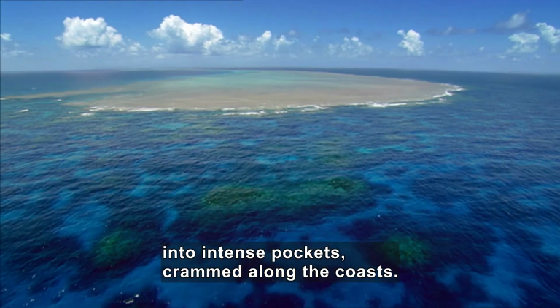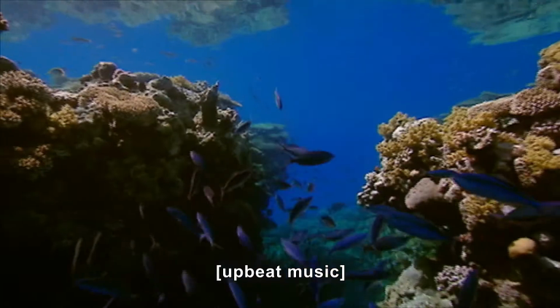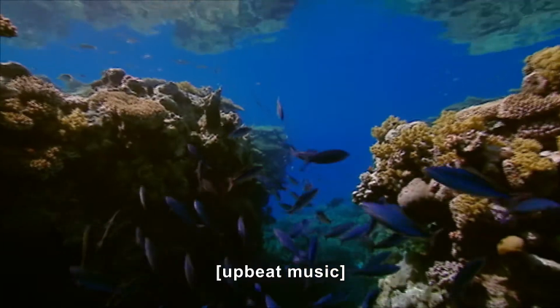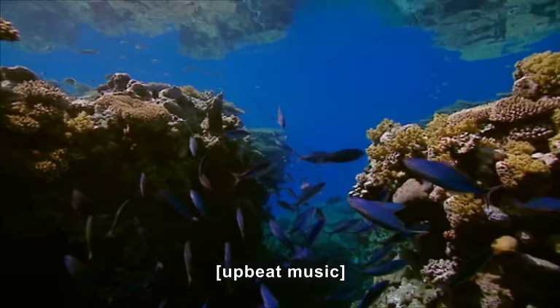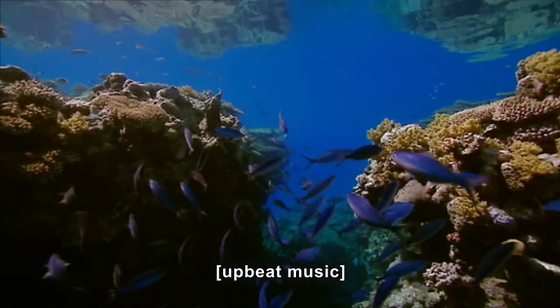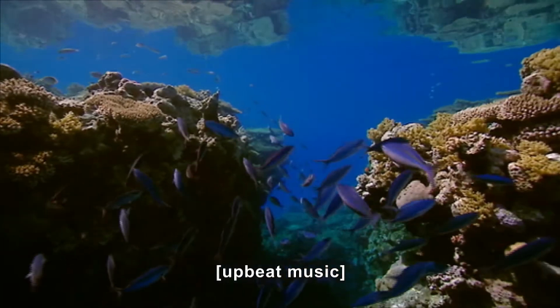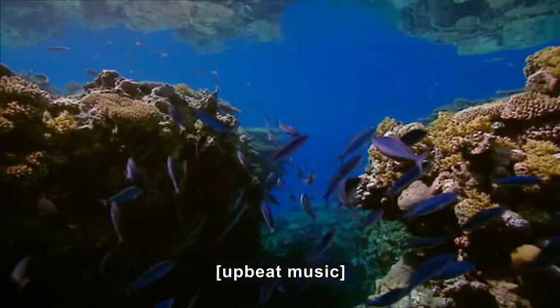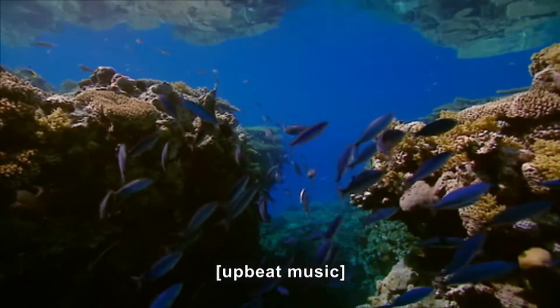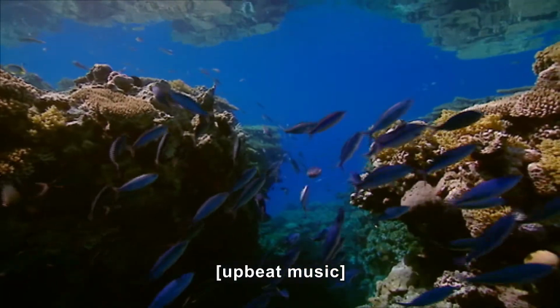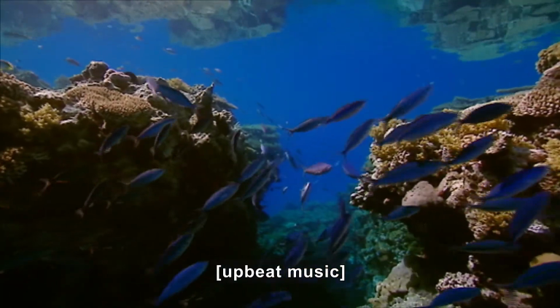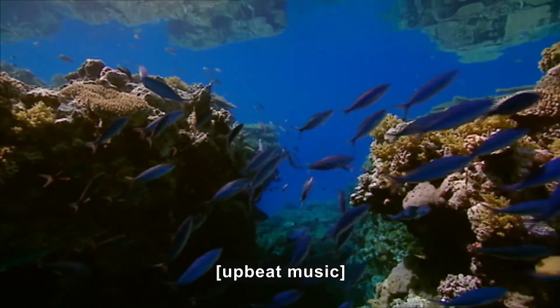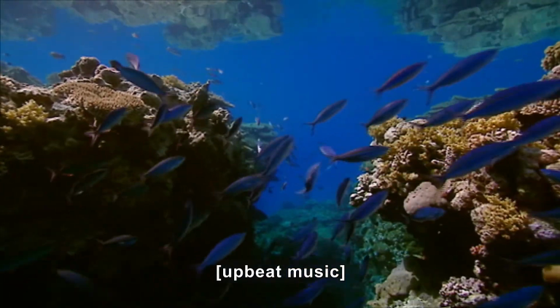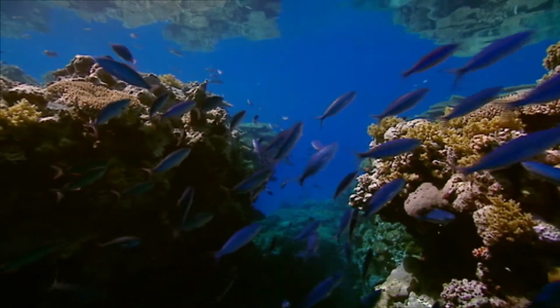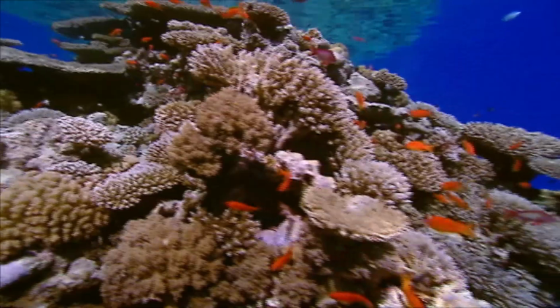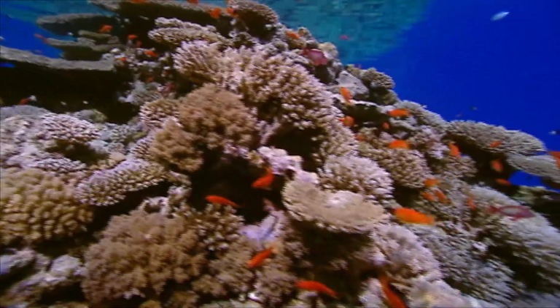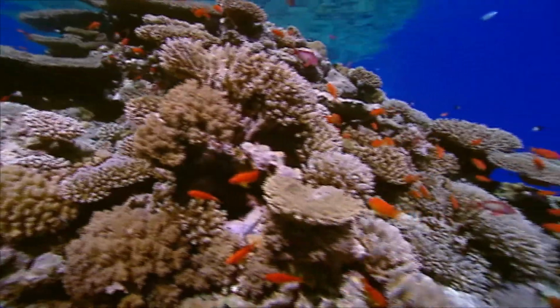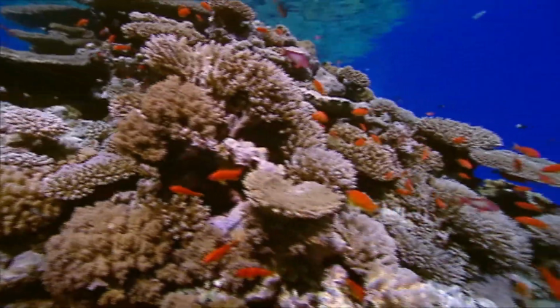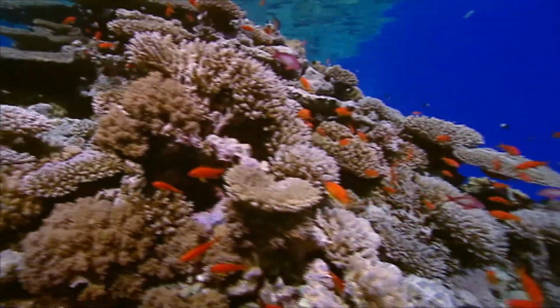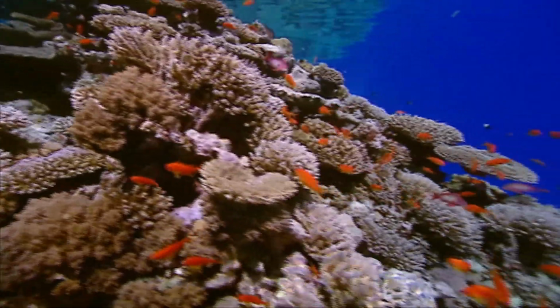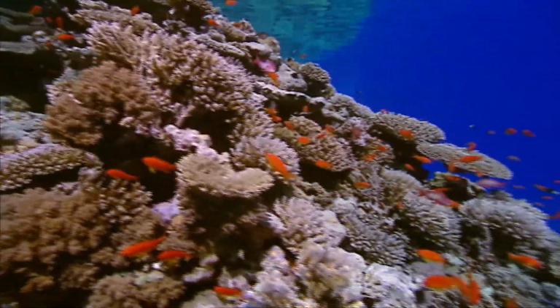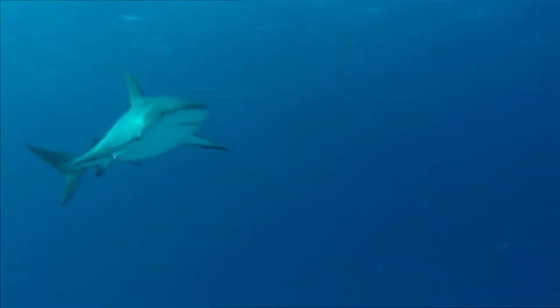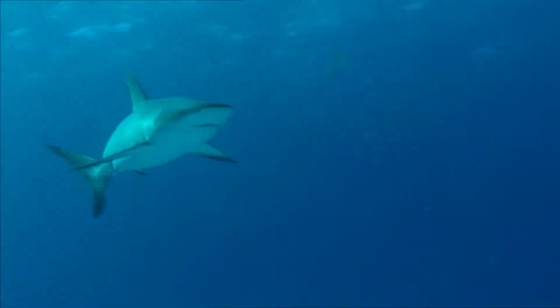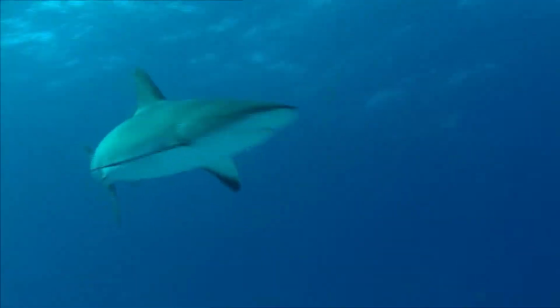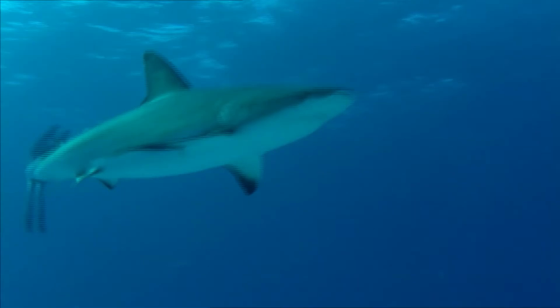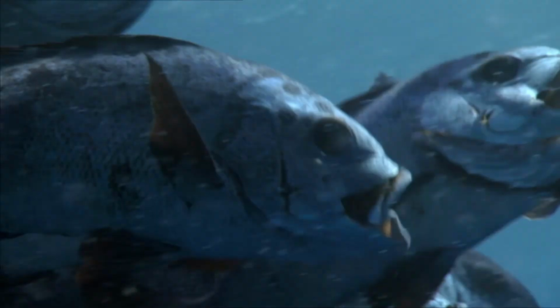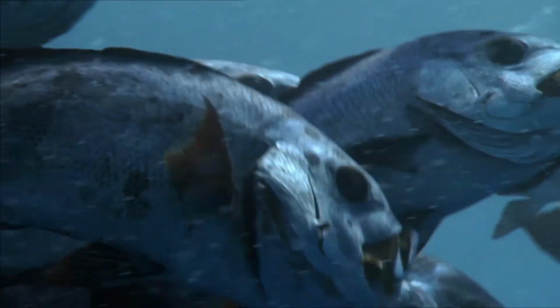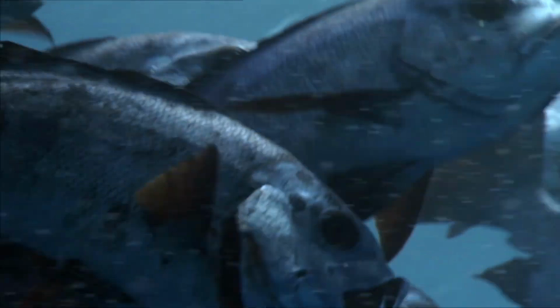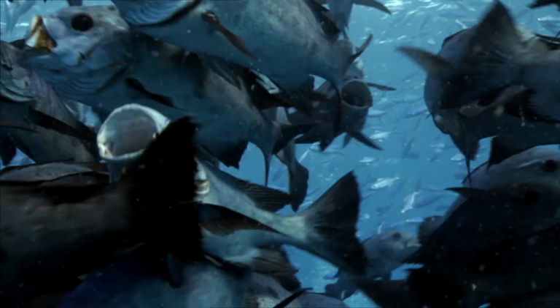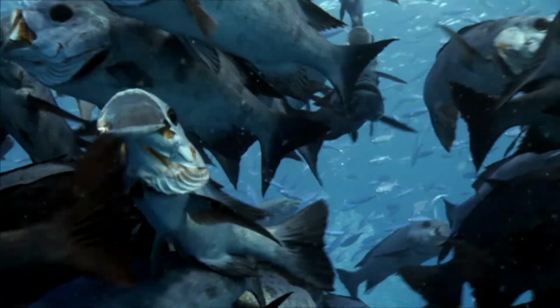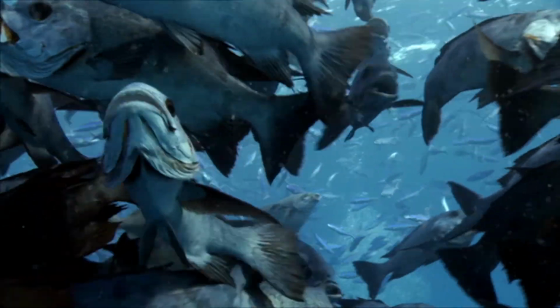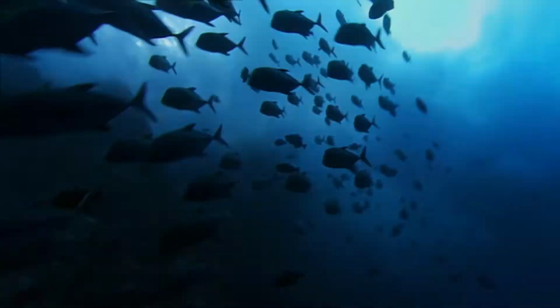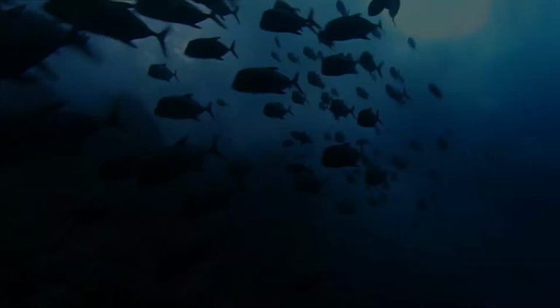Underwater, various fish swim around corals, a shark moves alone, and other fish crowd together.